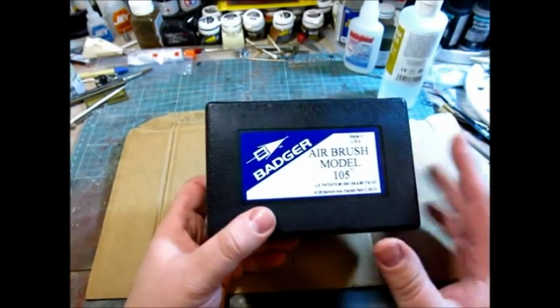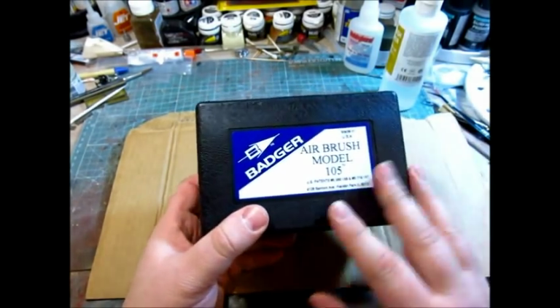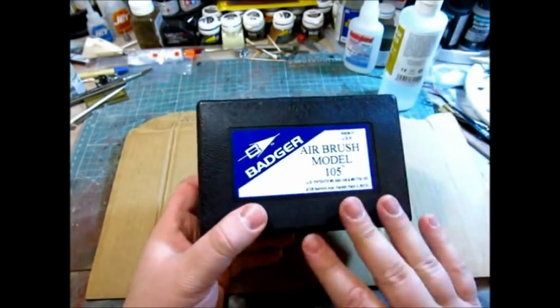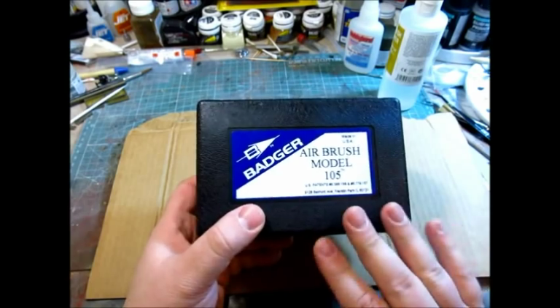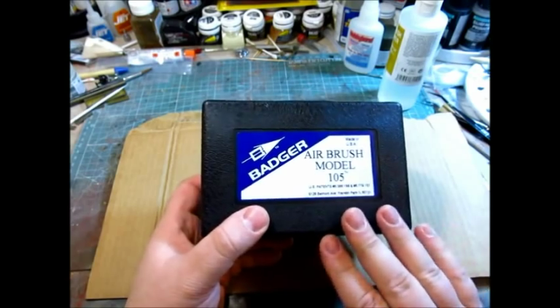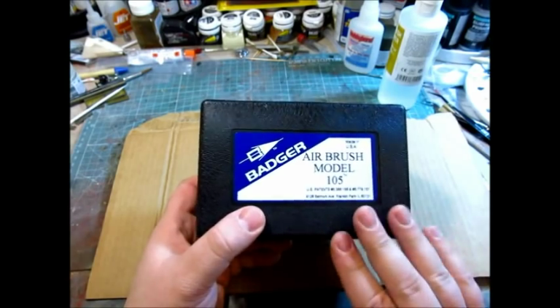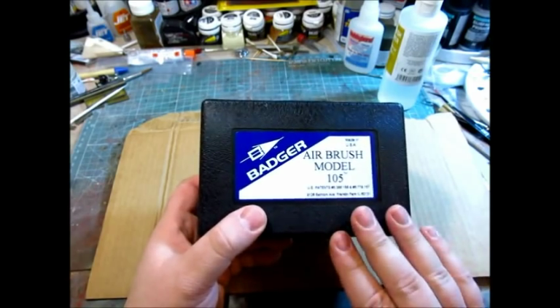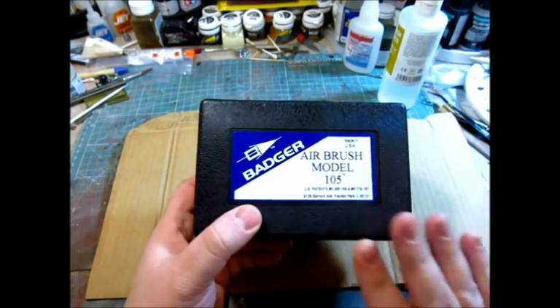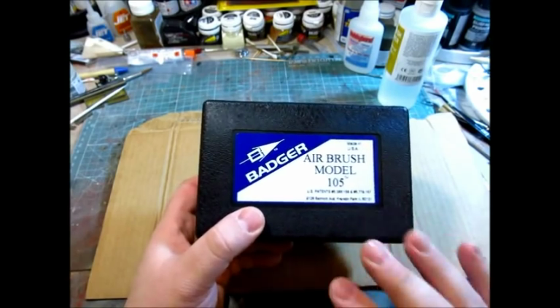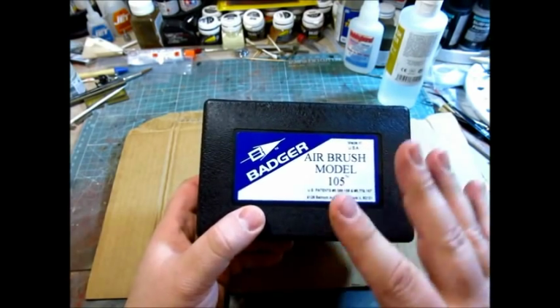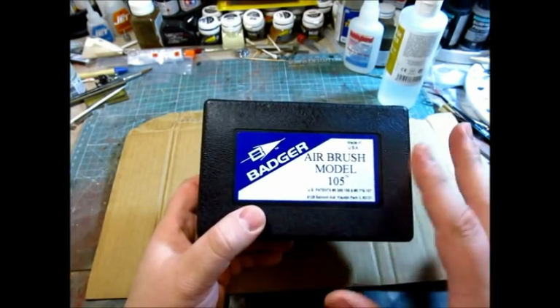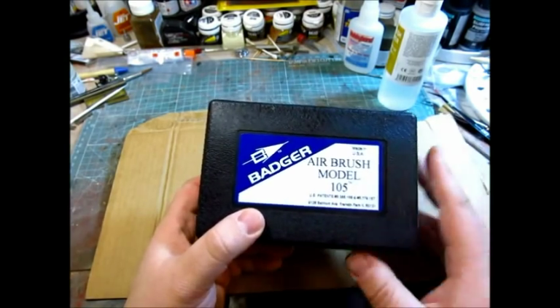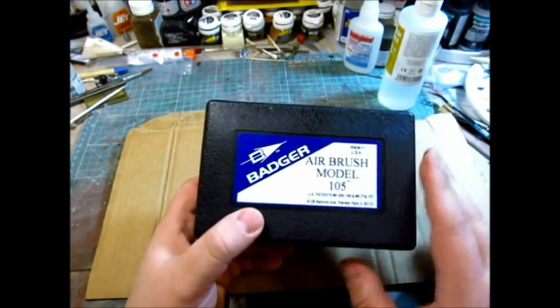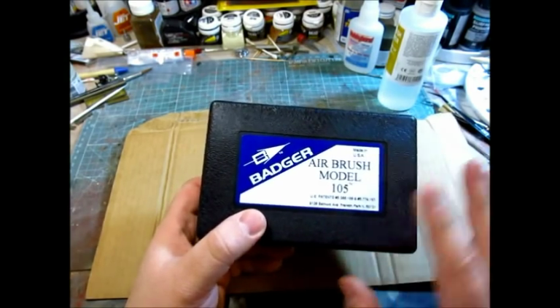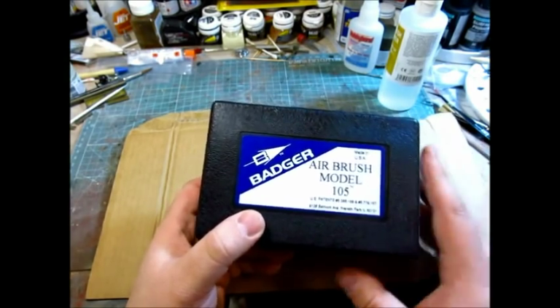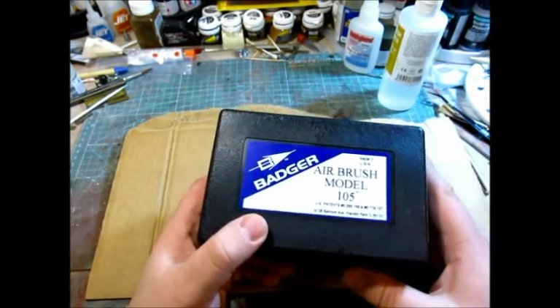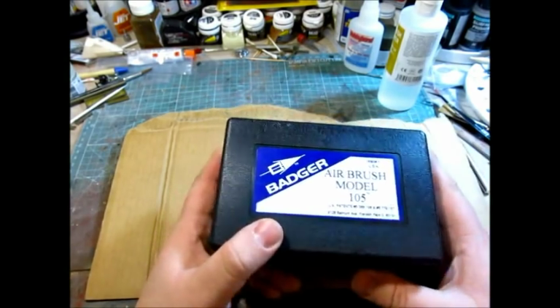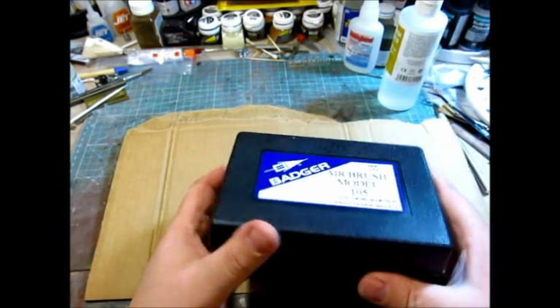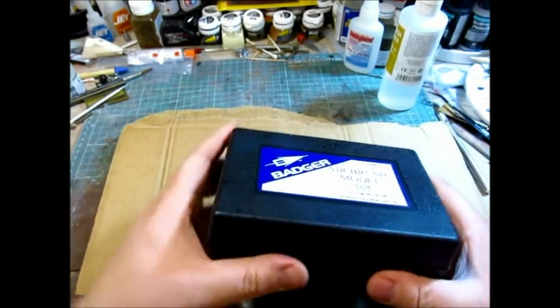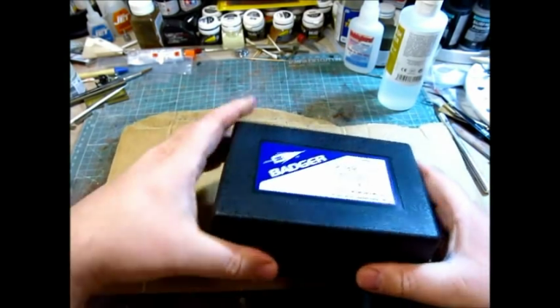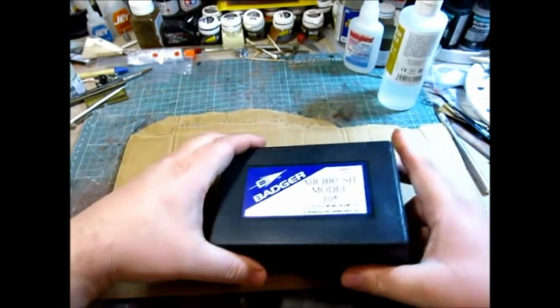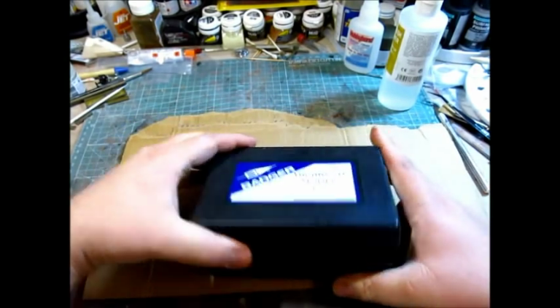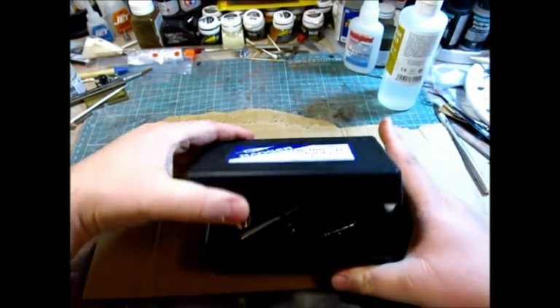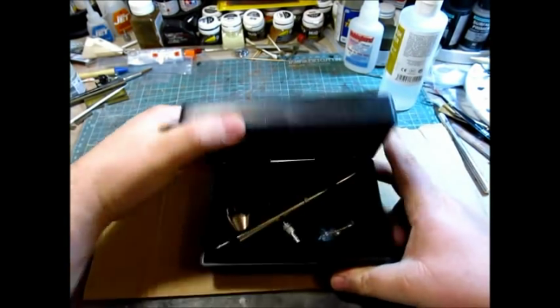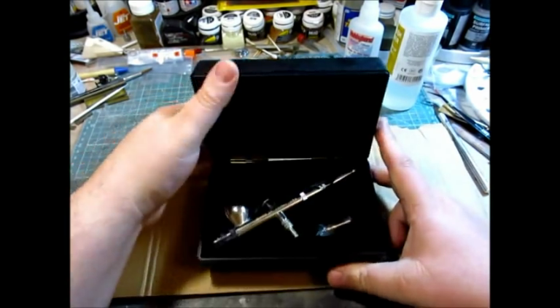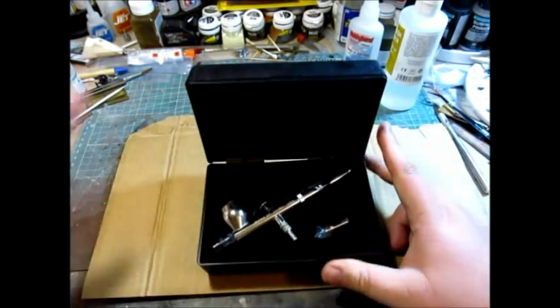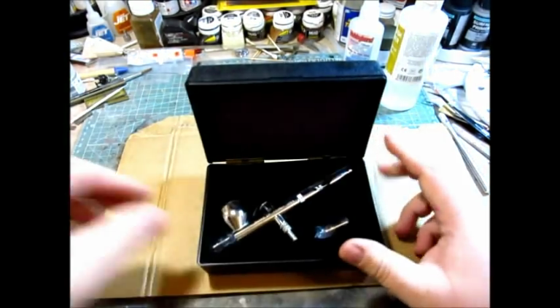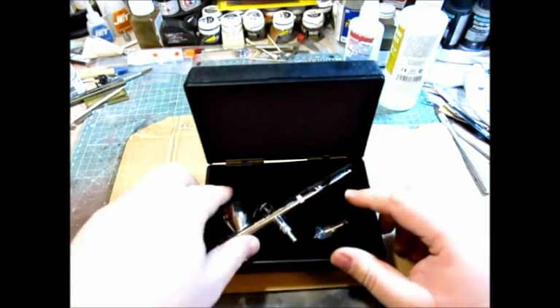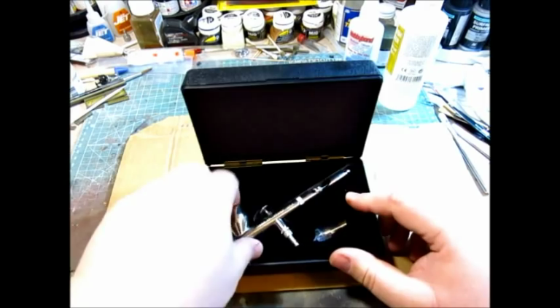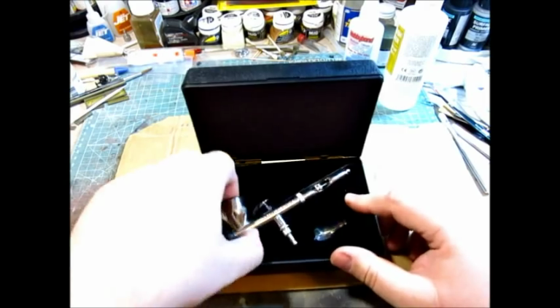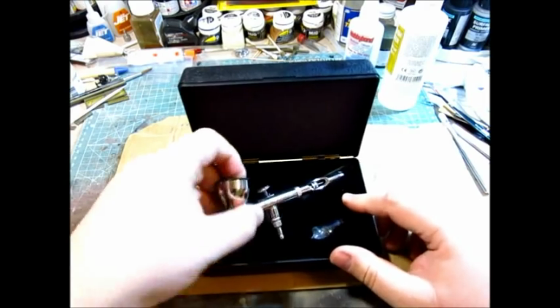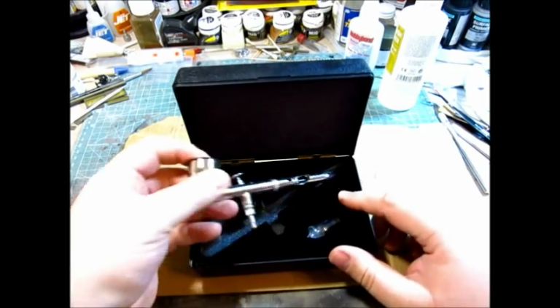It says Airbrush Model 105, but it's known as the Patriot 105. And guys, this has been my go-to brush pretty much for everything. Let's take a look.